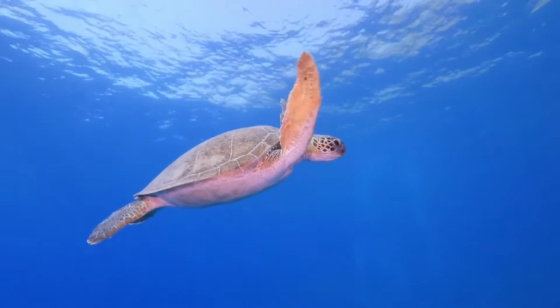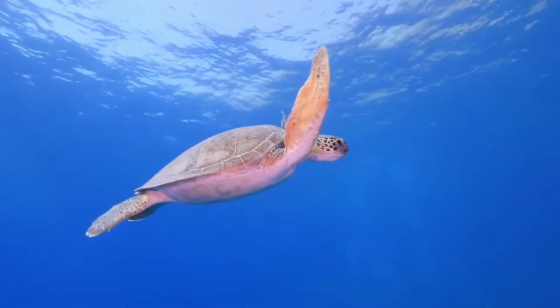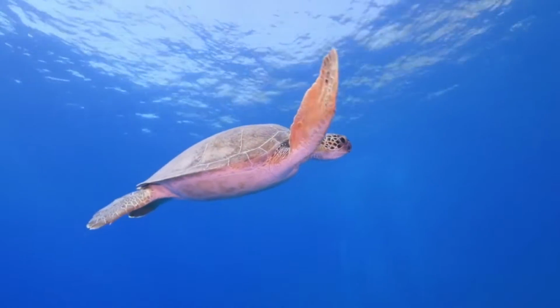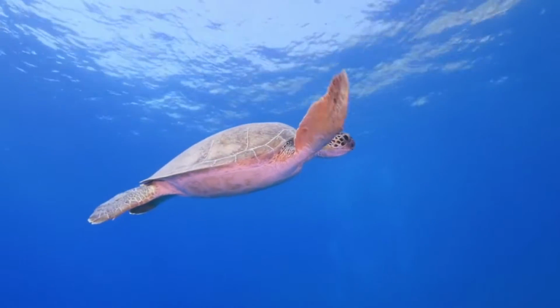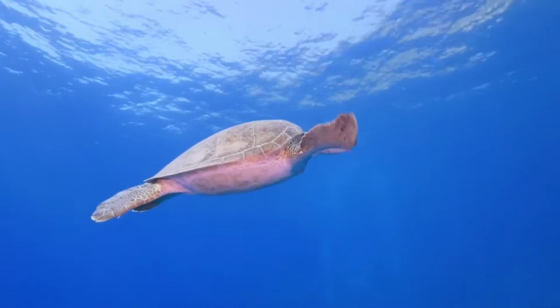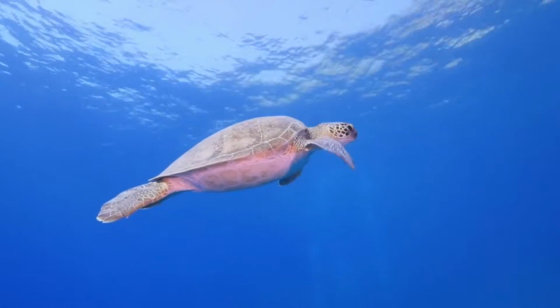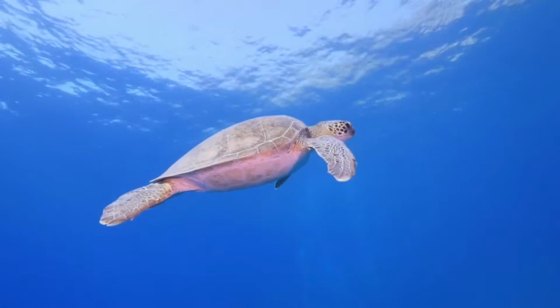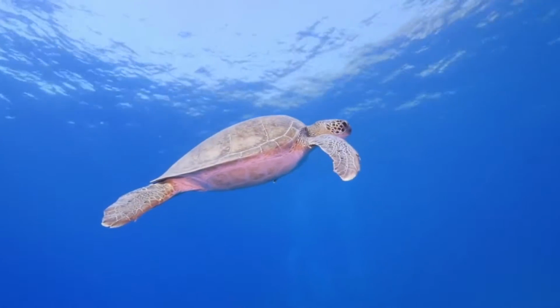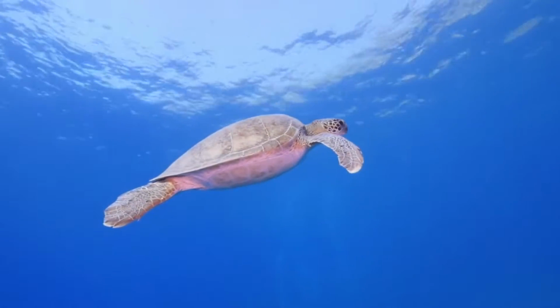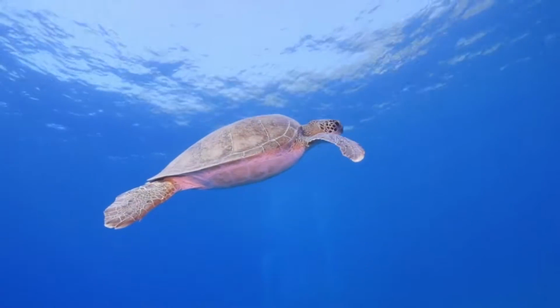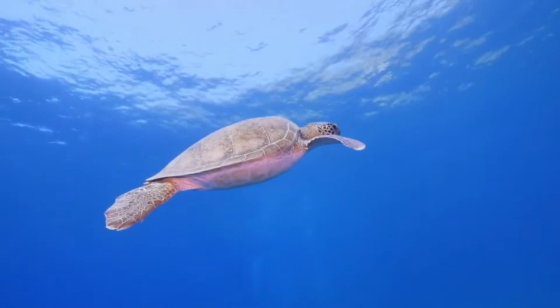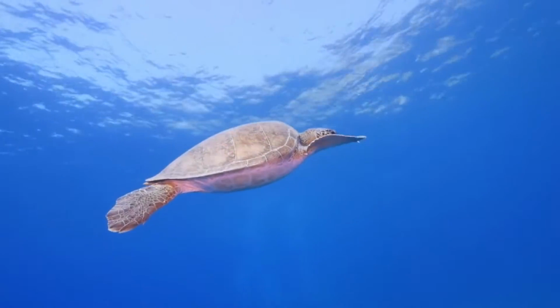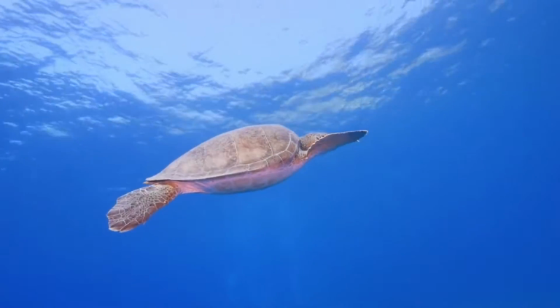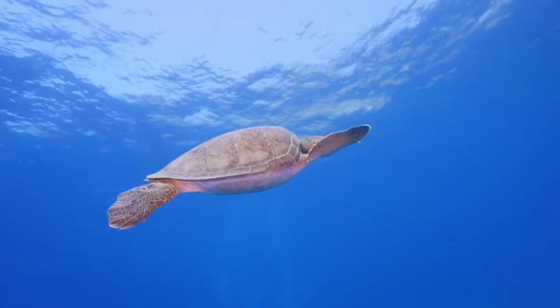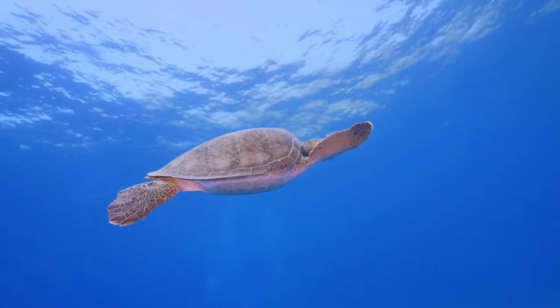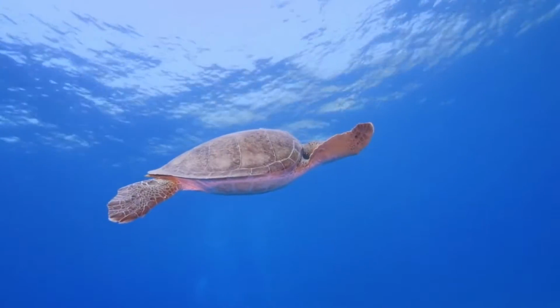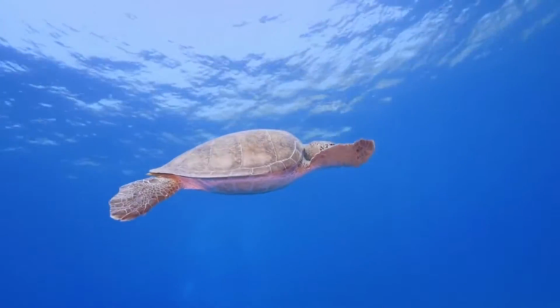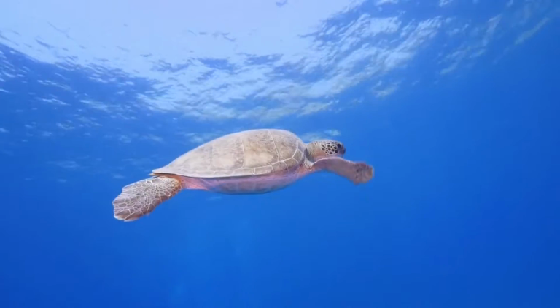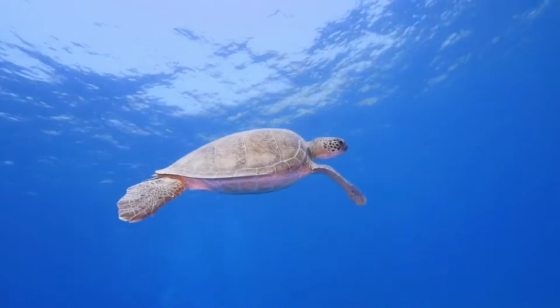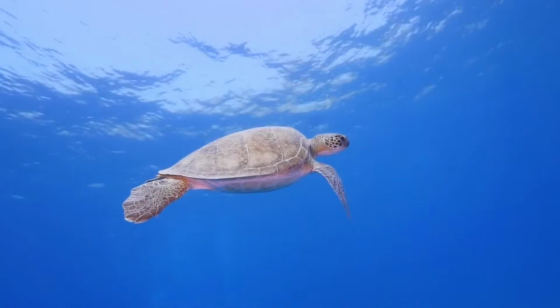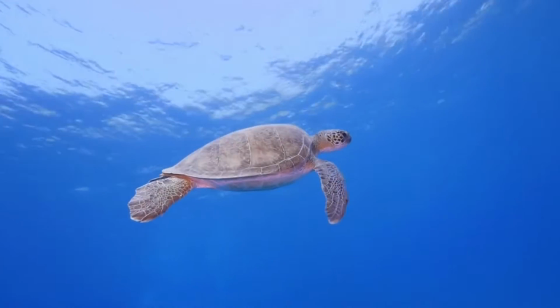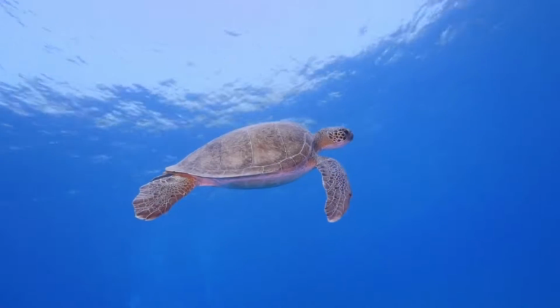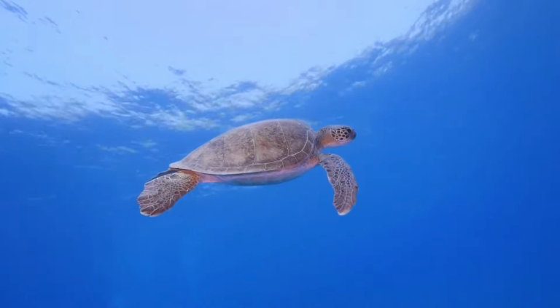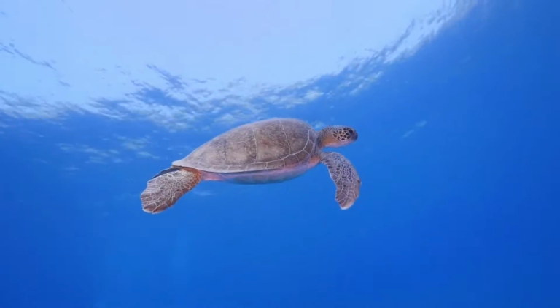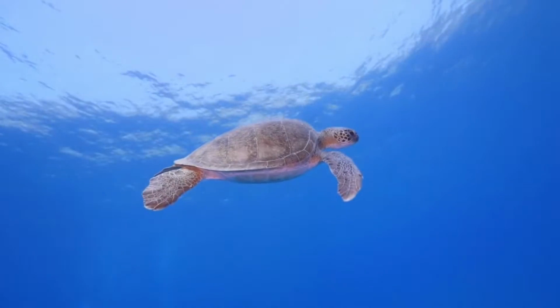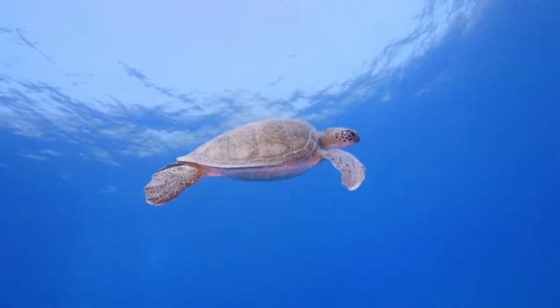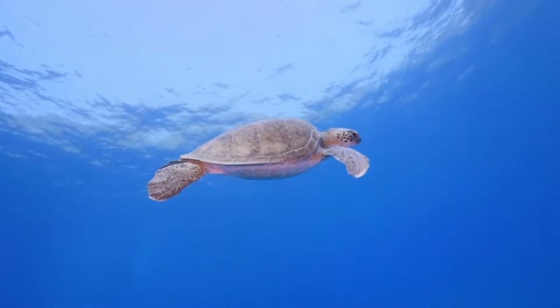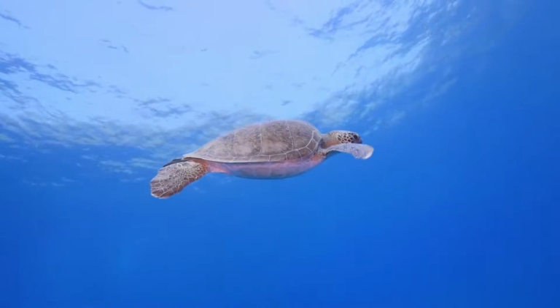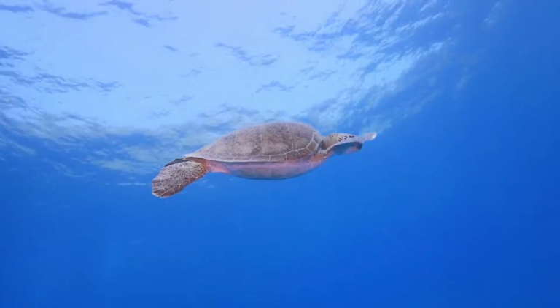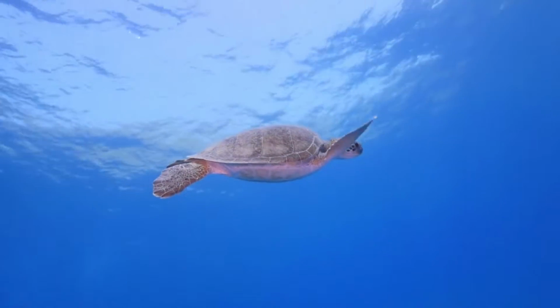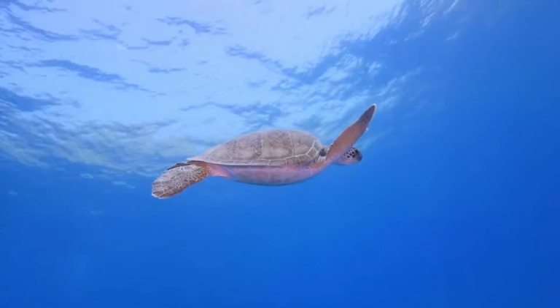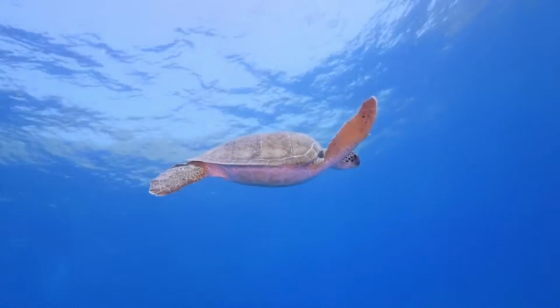Sea turtles can dive to deep depths, especially the leatherback sea turtle, which can dive to depths of a thousand meters.